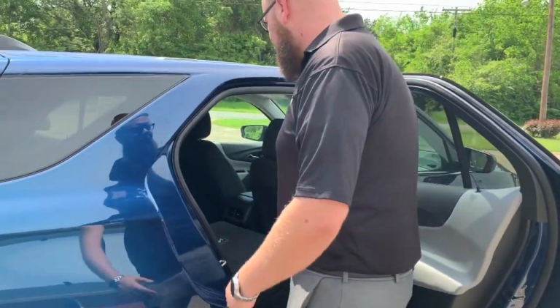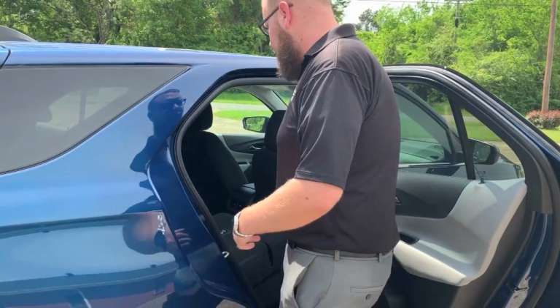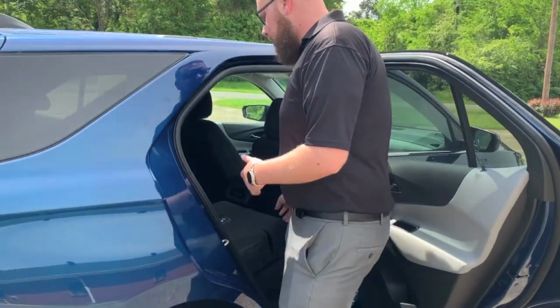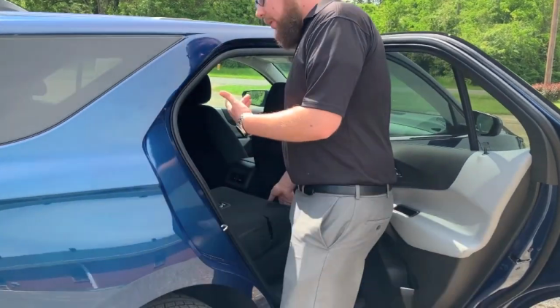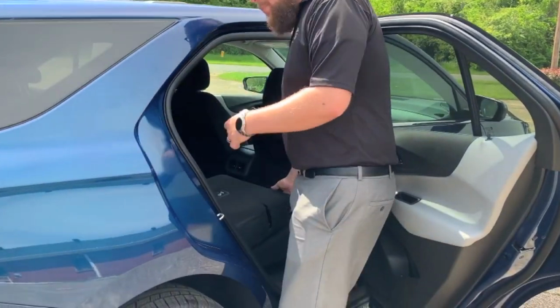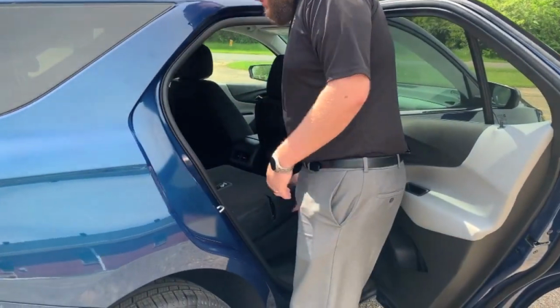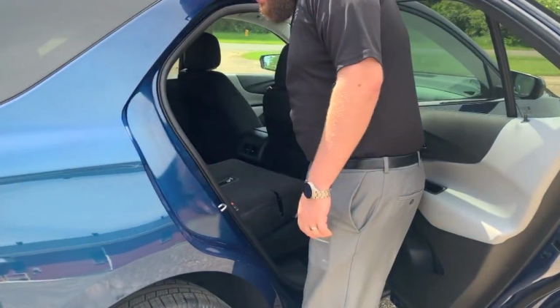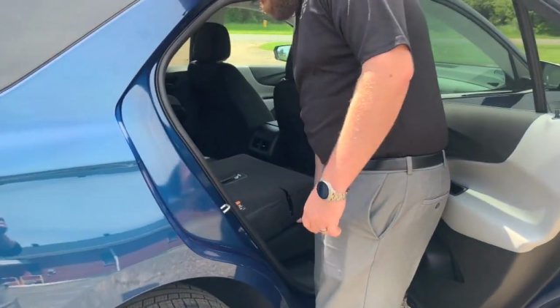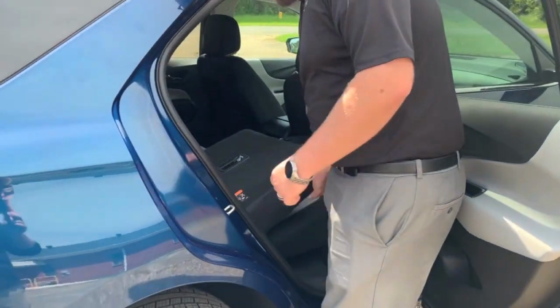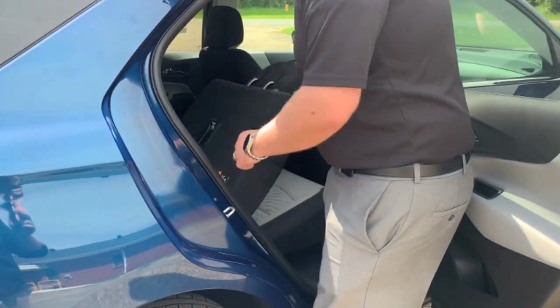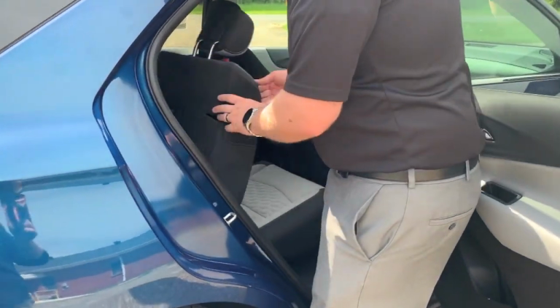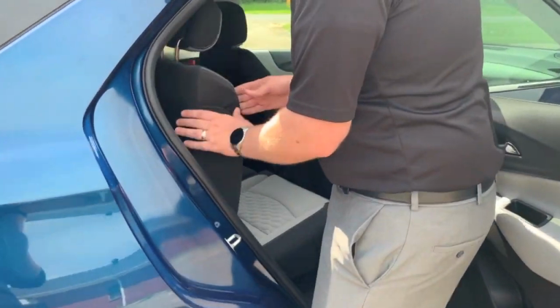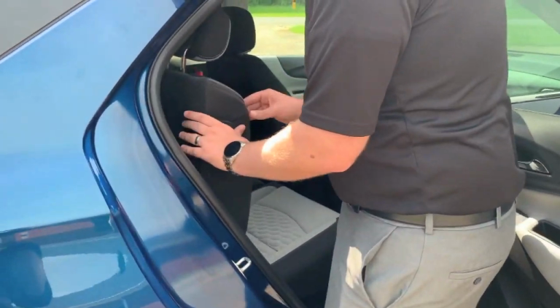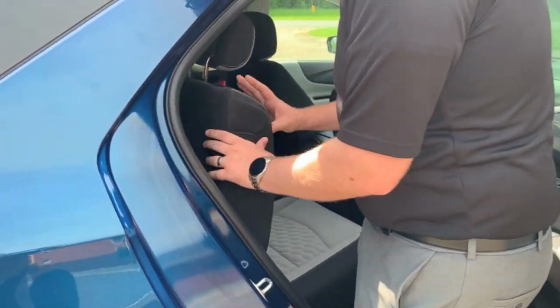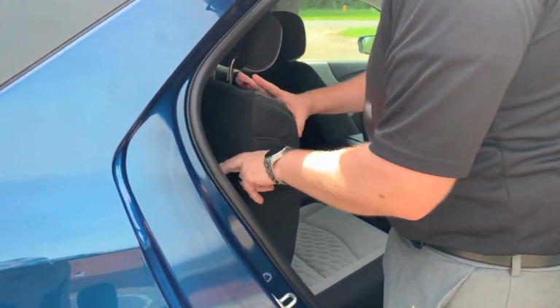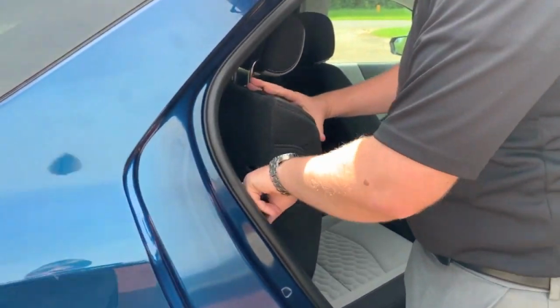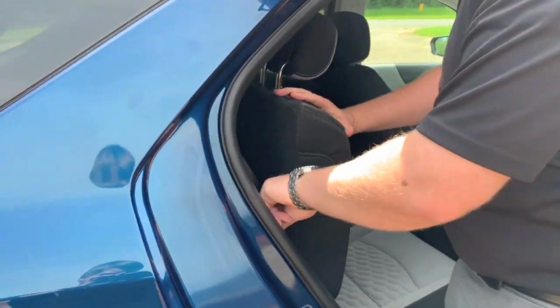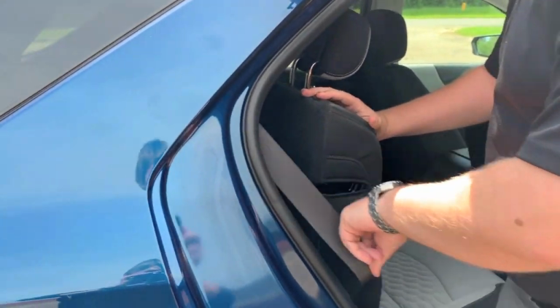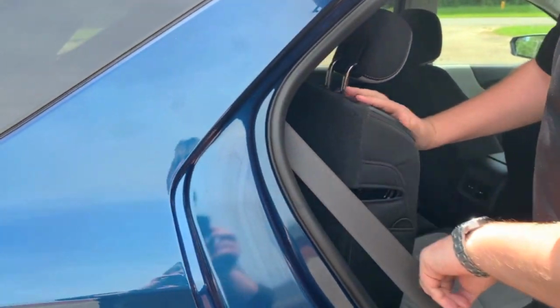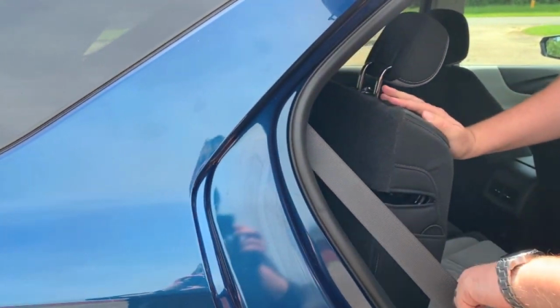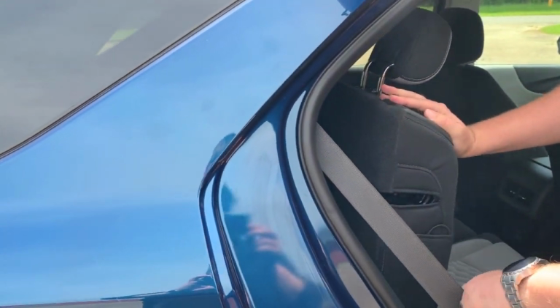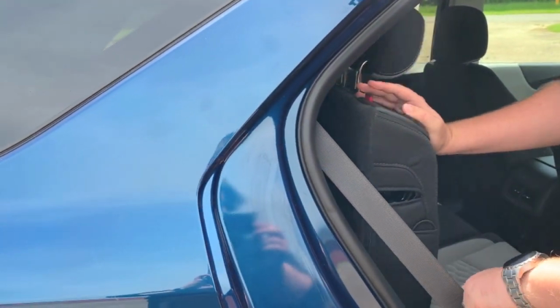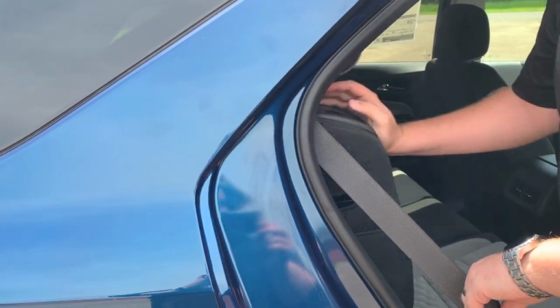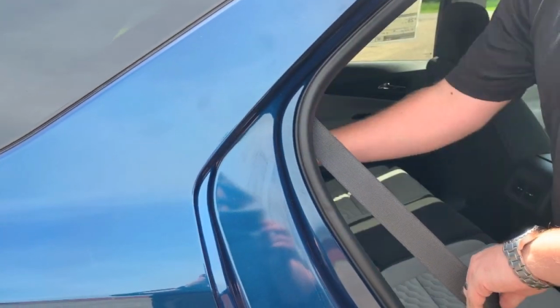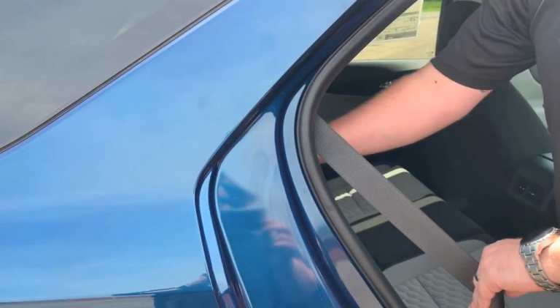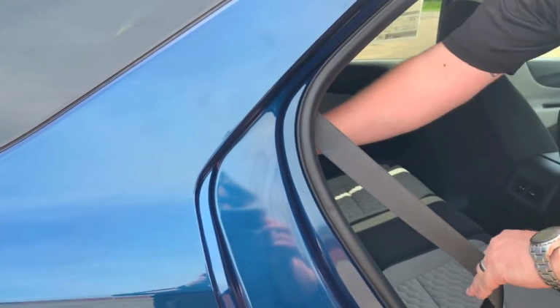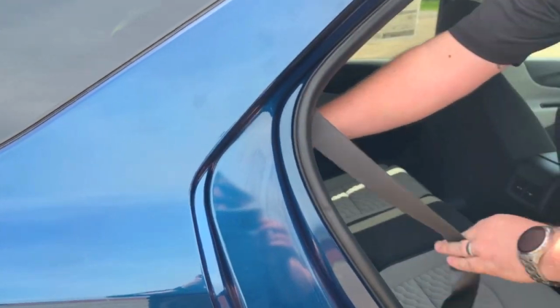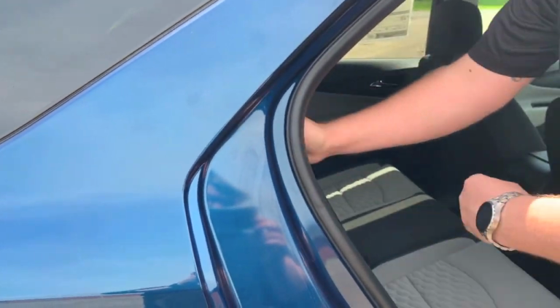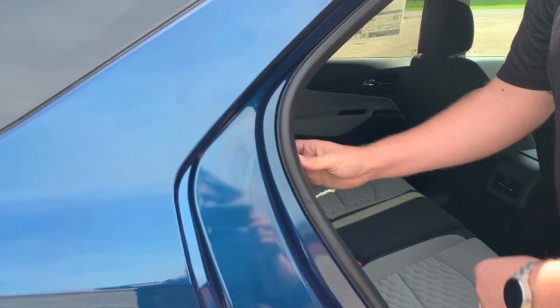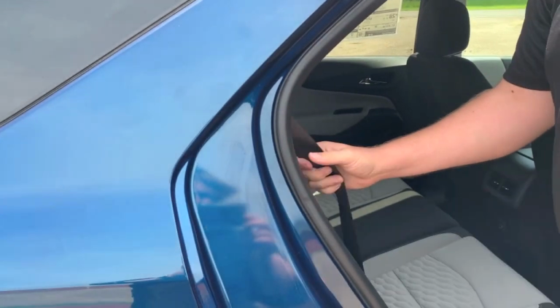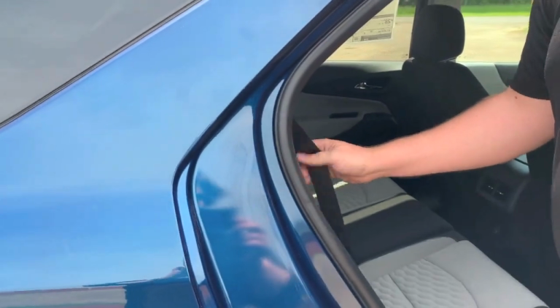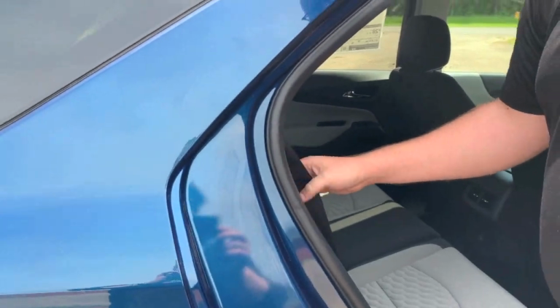To raise it back up, you just lift back up on it. Make sure your seat belt's out of the way, and it locks into place.